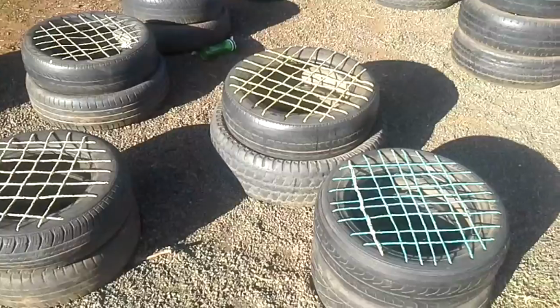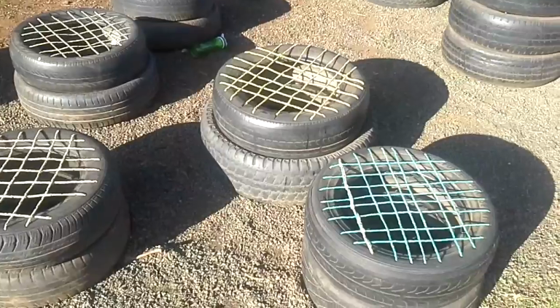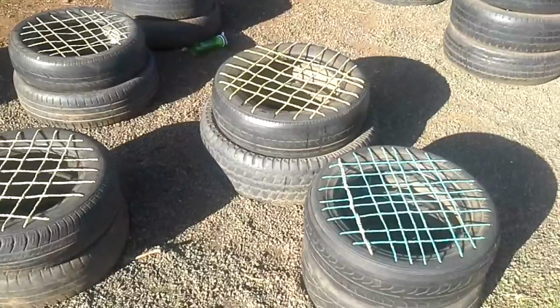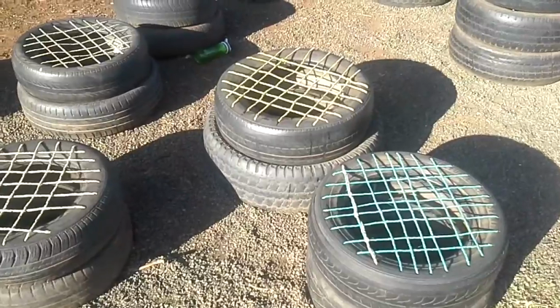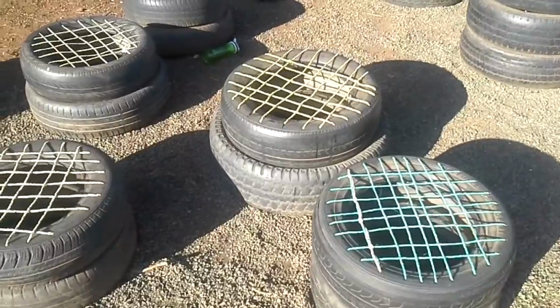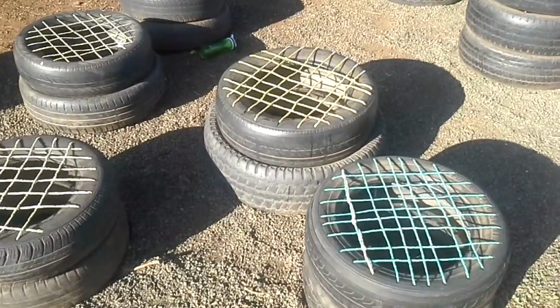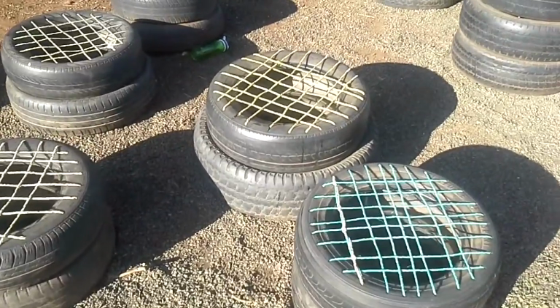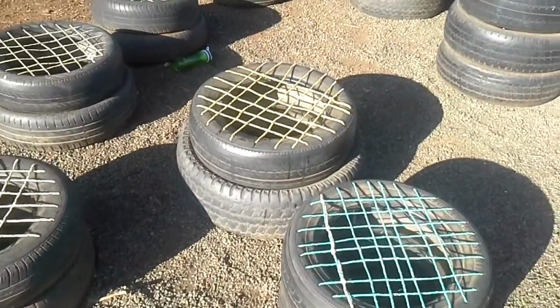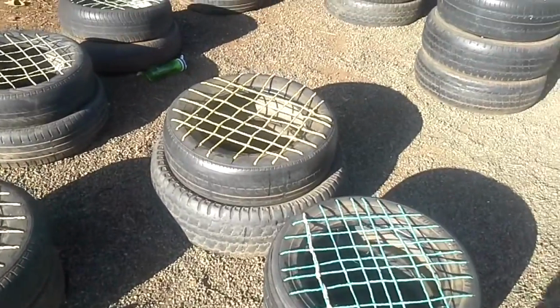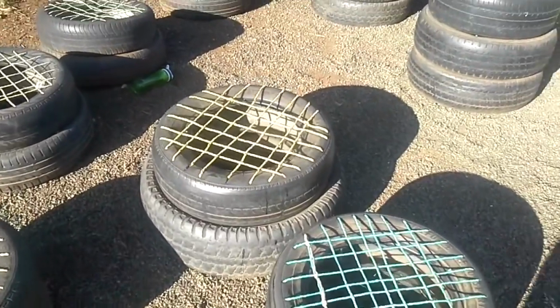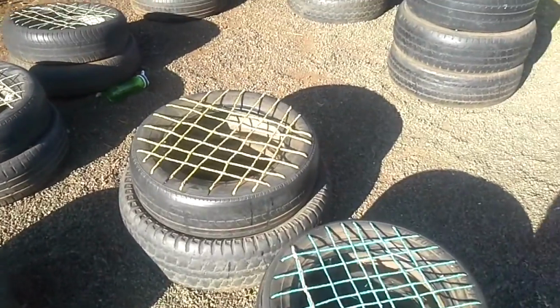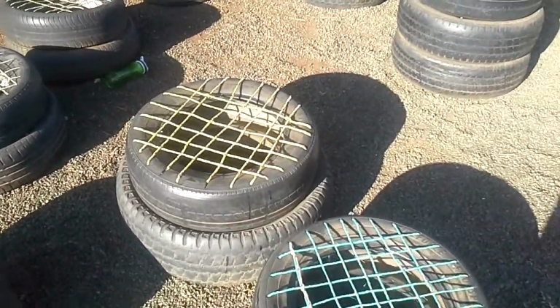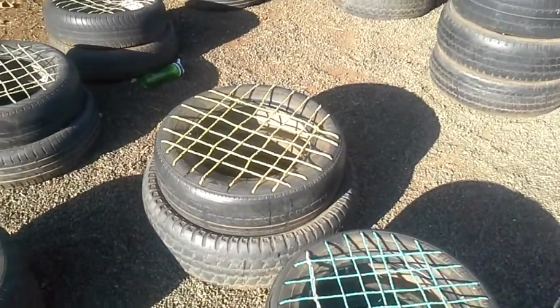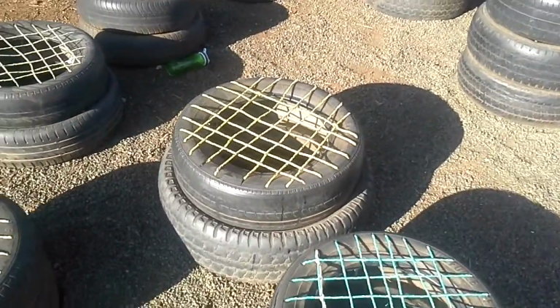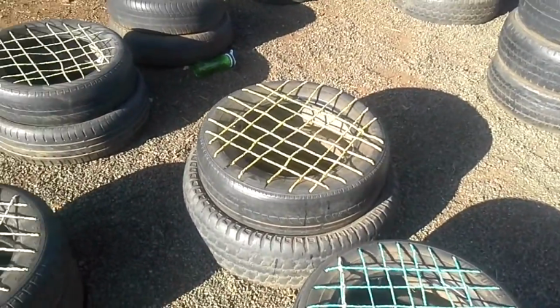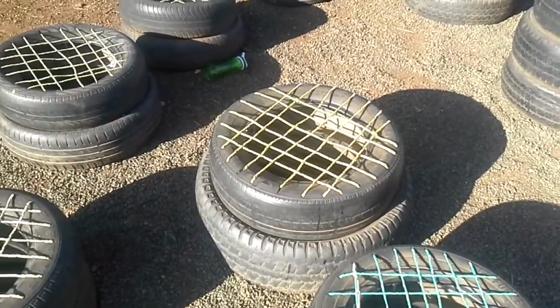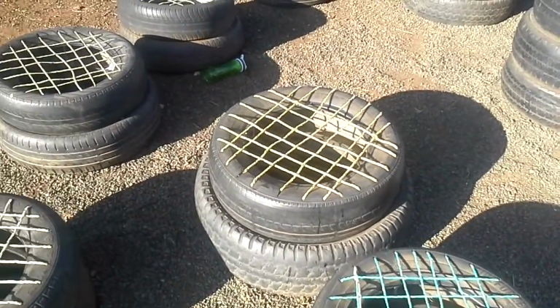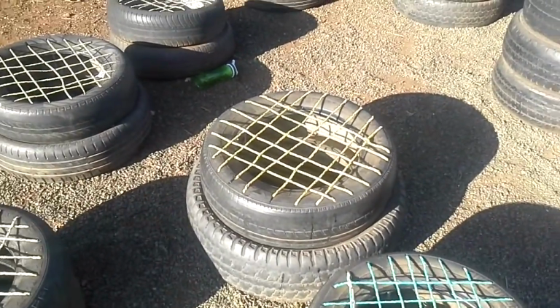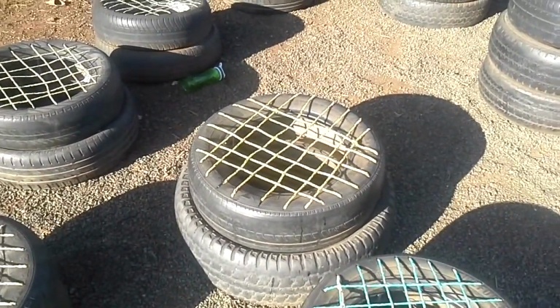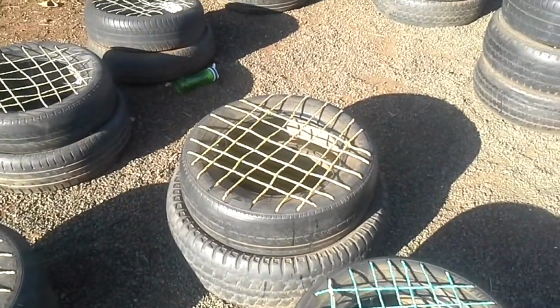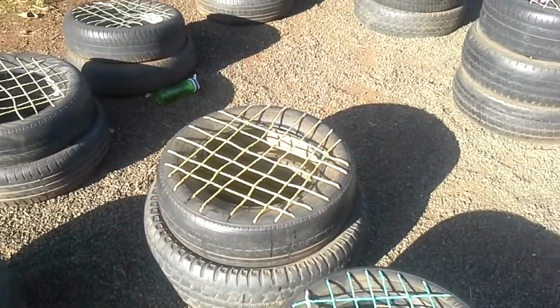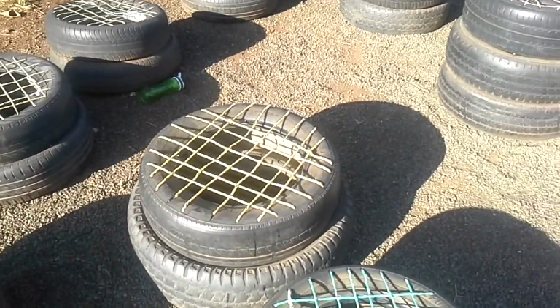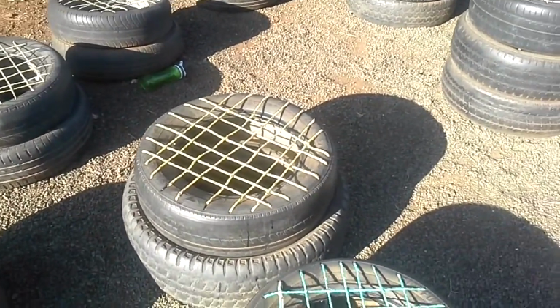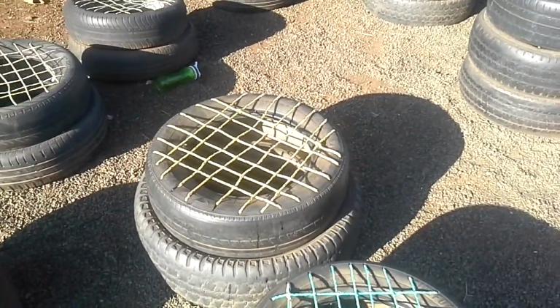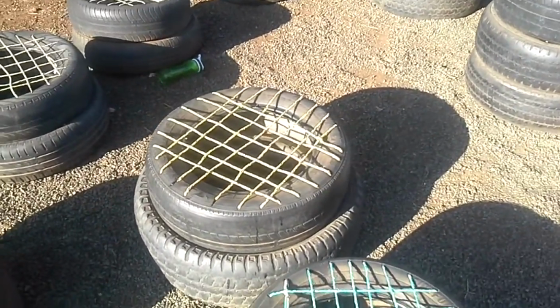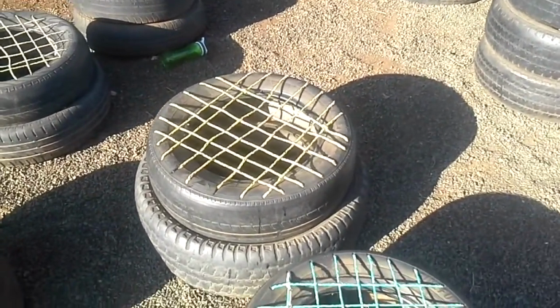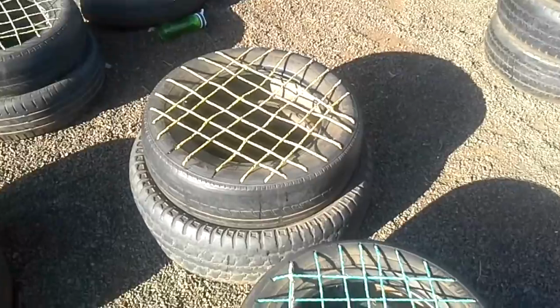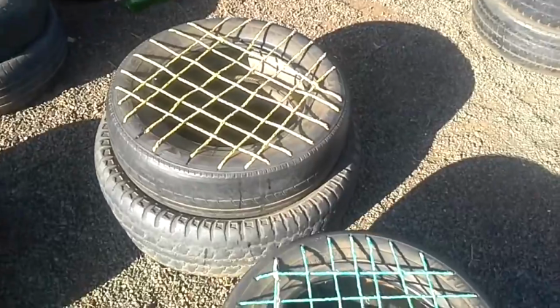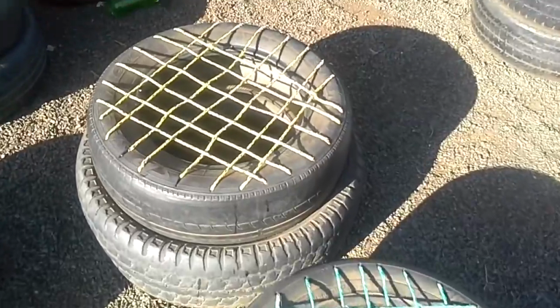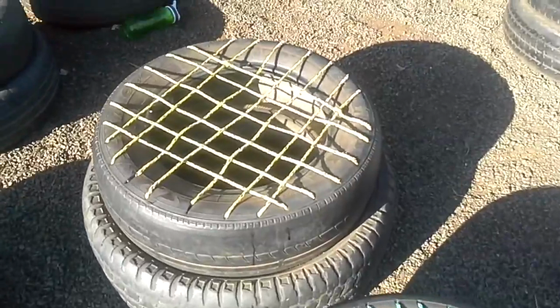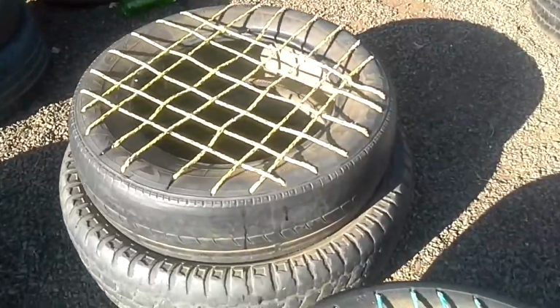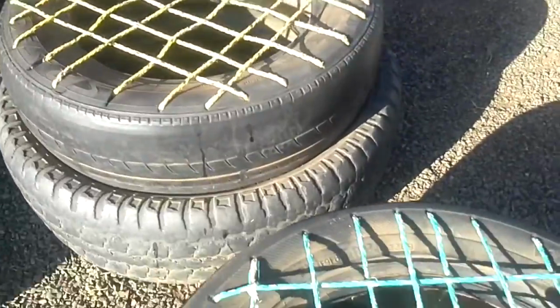Hey guys, just making a very quick video just to show you our tire chairs that we've made here at the school.